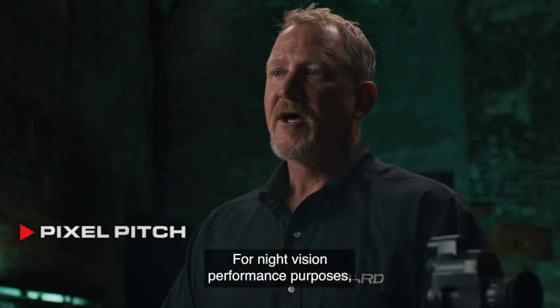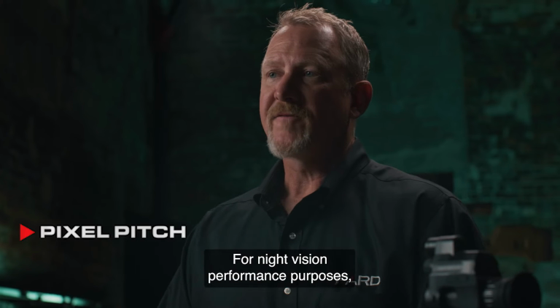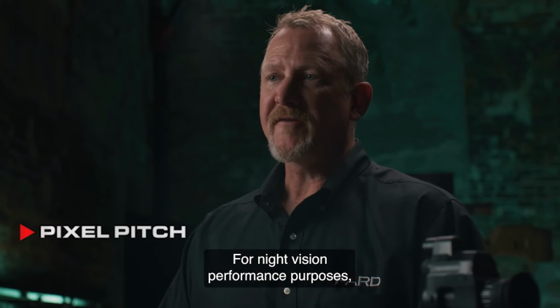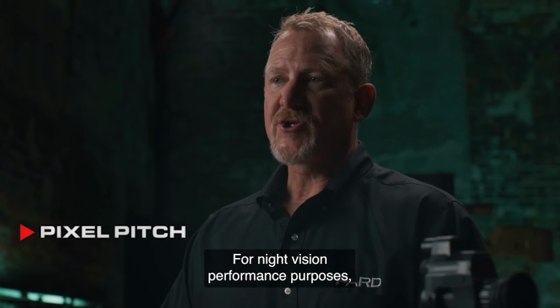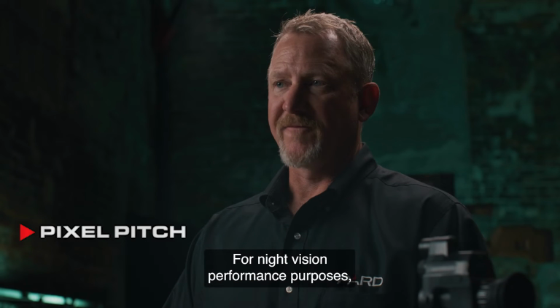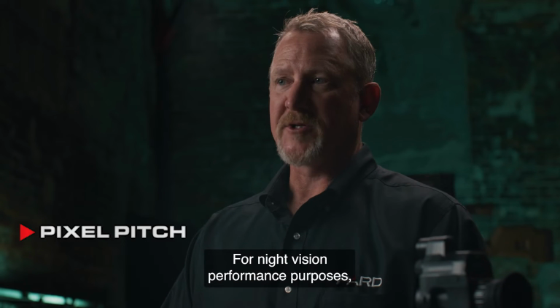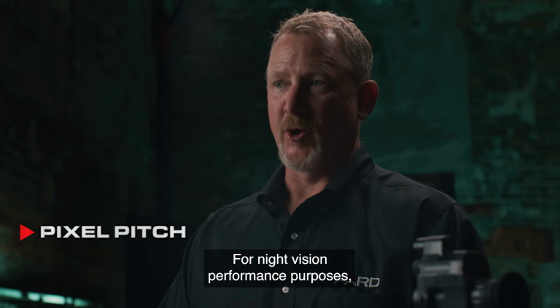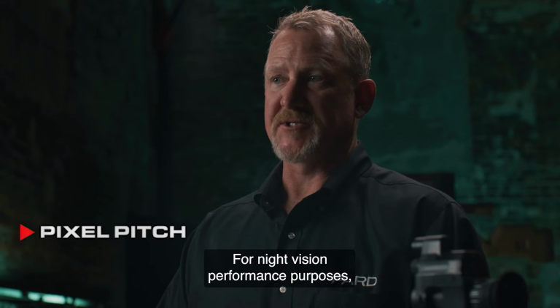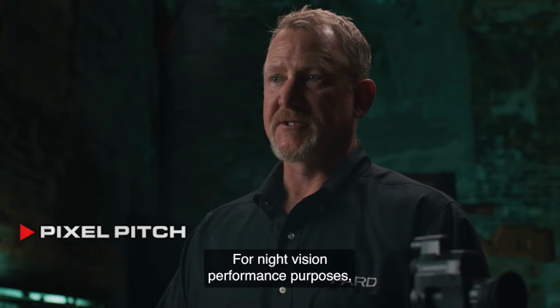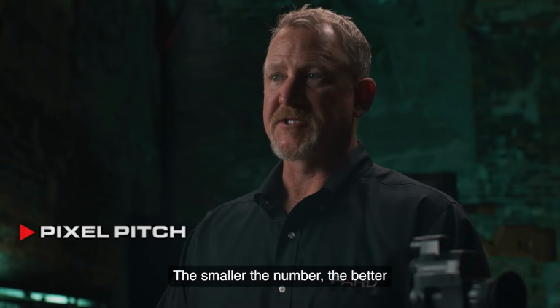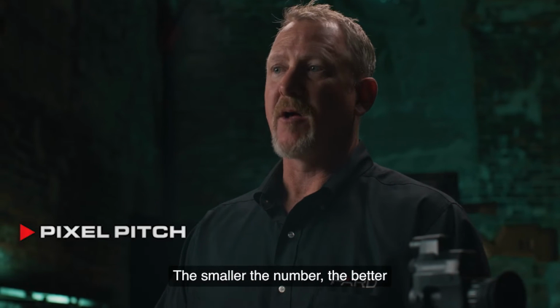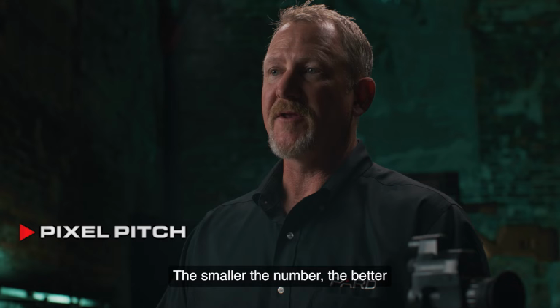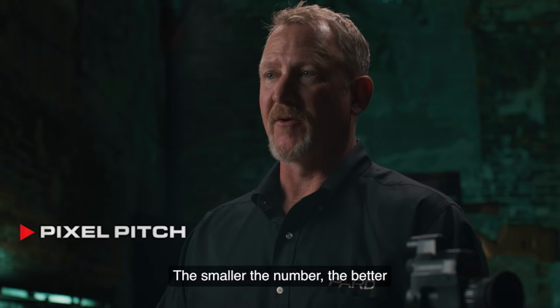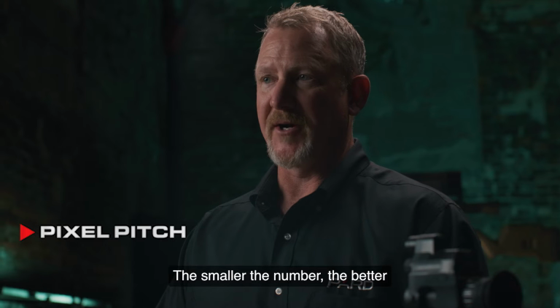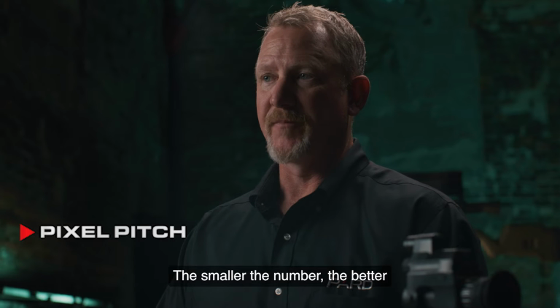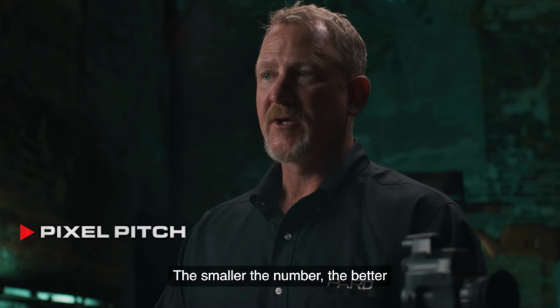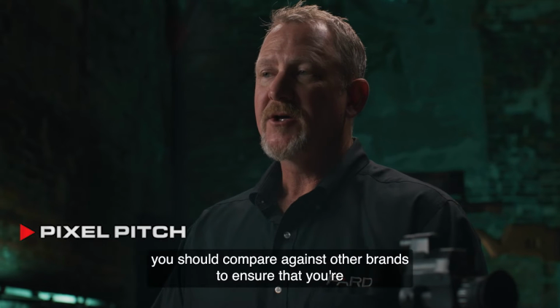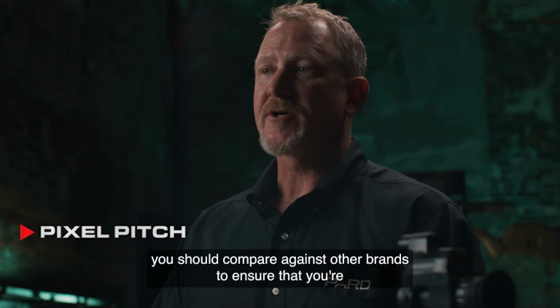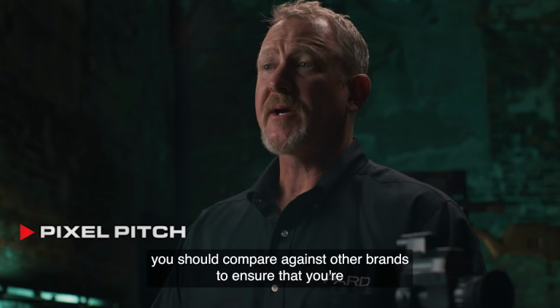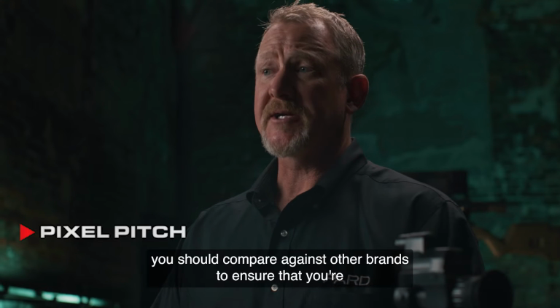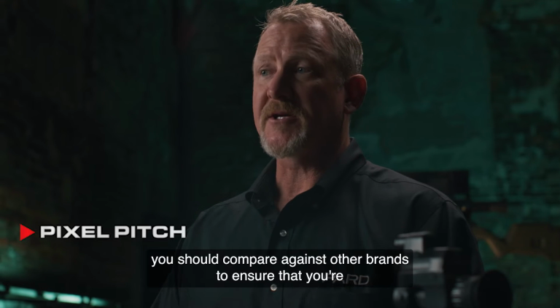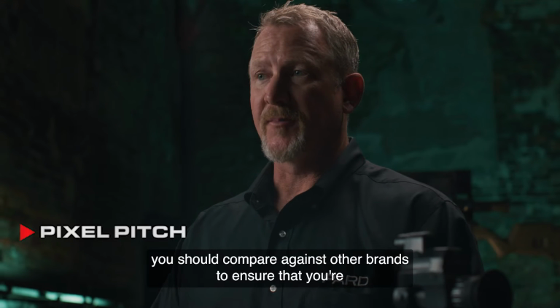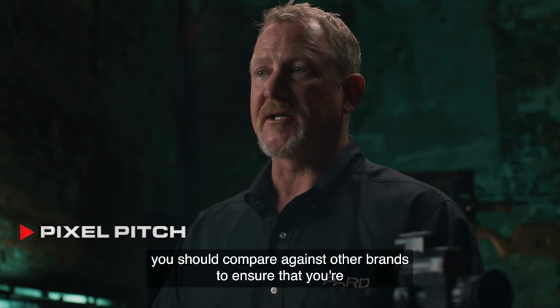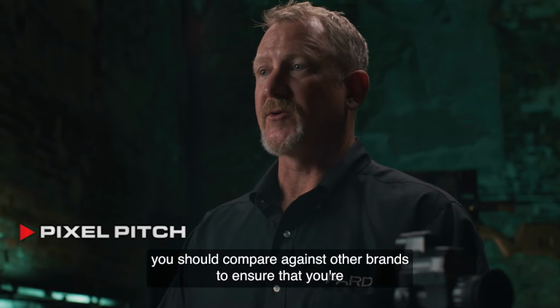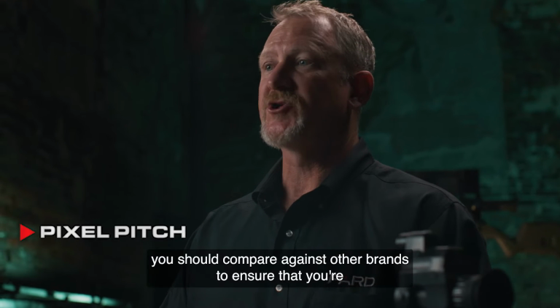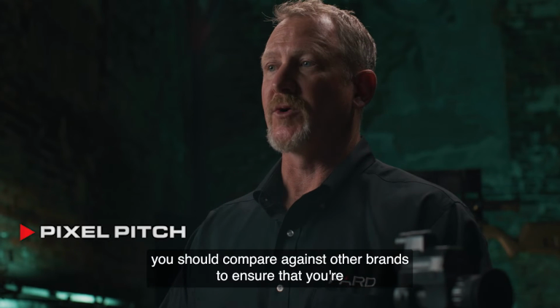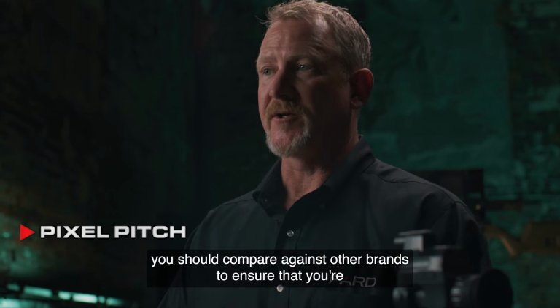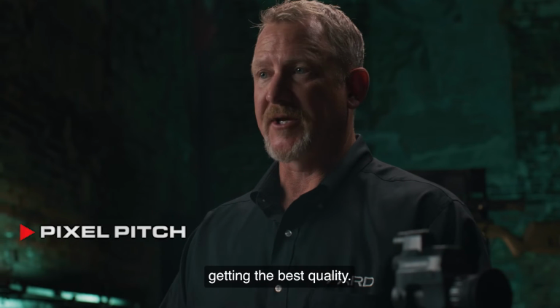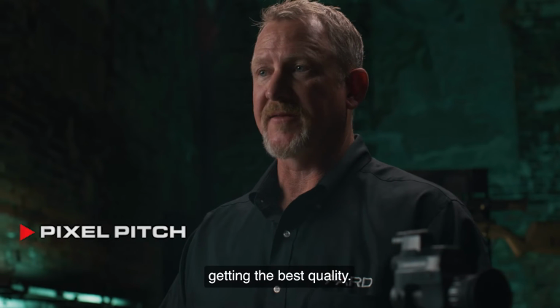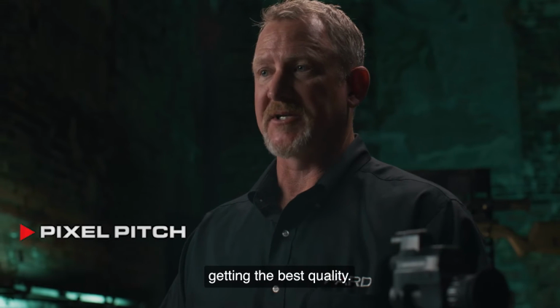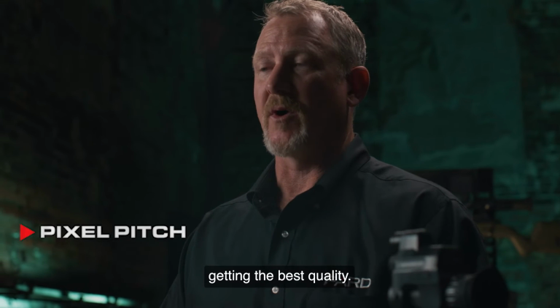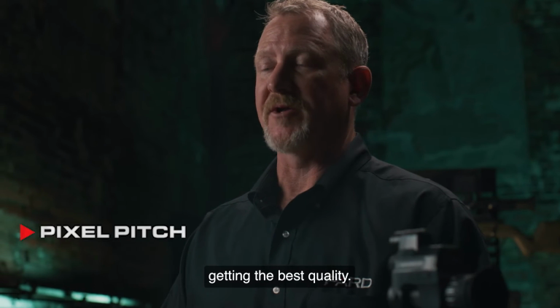For night vision performance purposes, the smaller the pixel pitch number, the better. You should compare against other brands to ensure that you're getting the best quality.